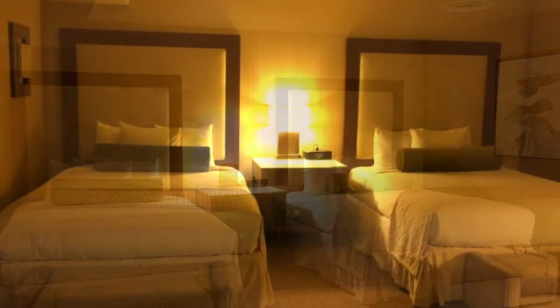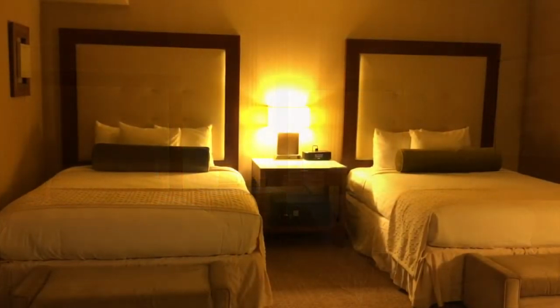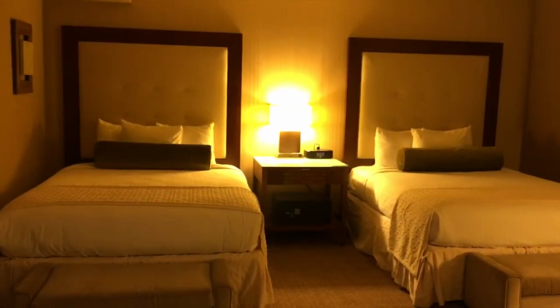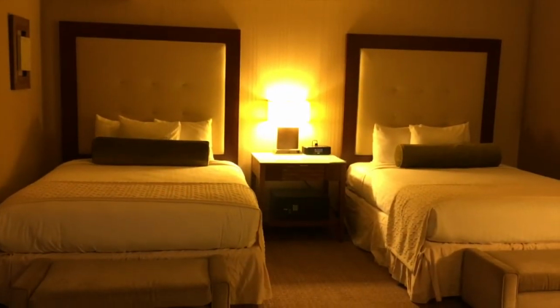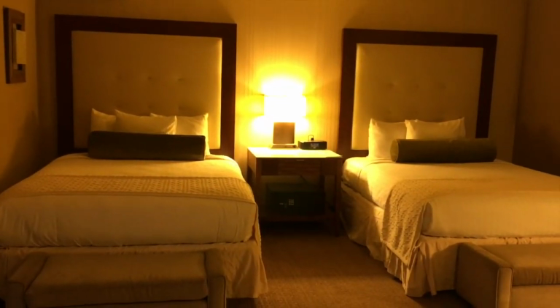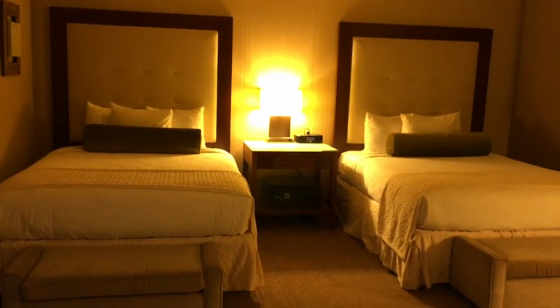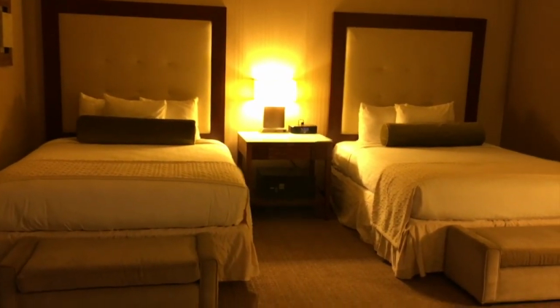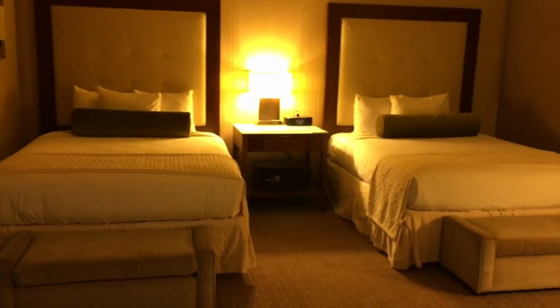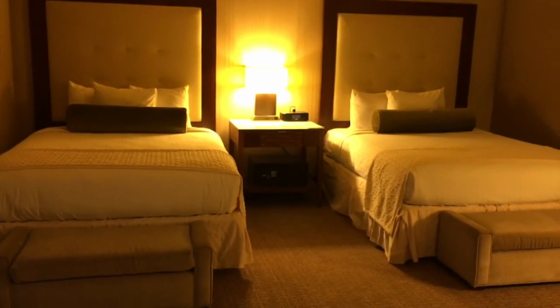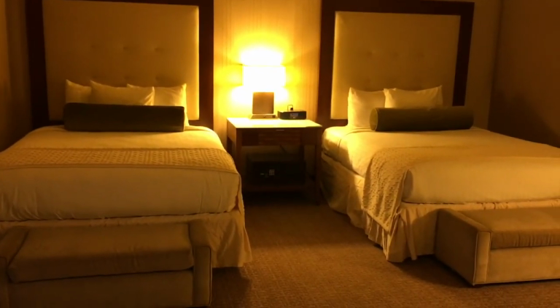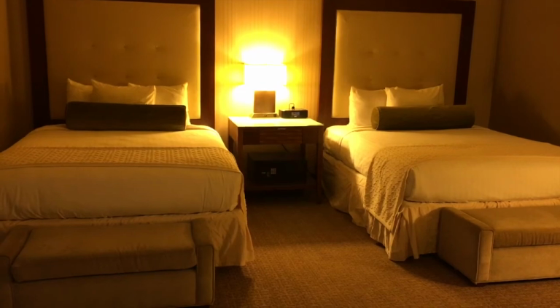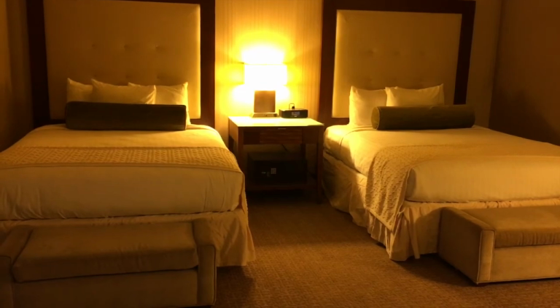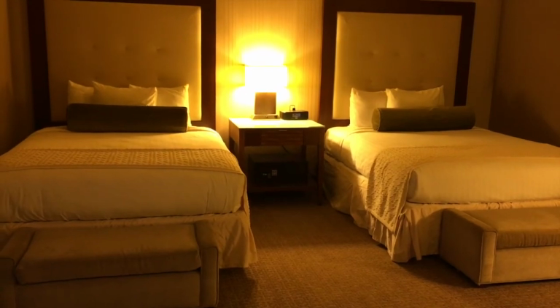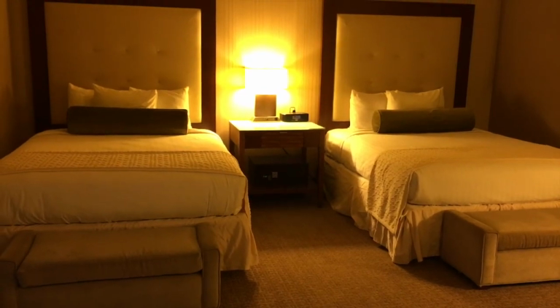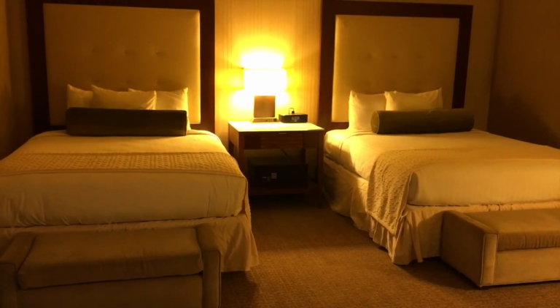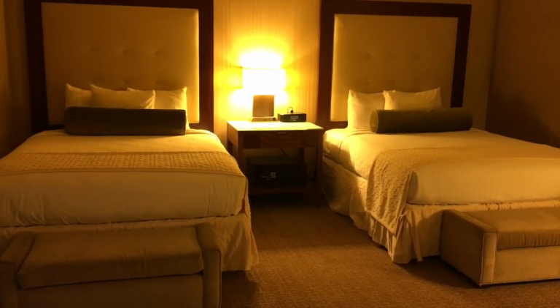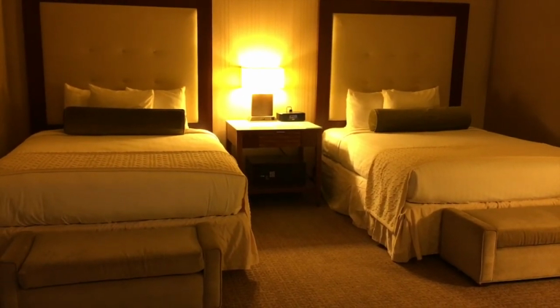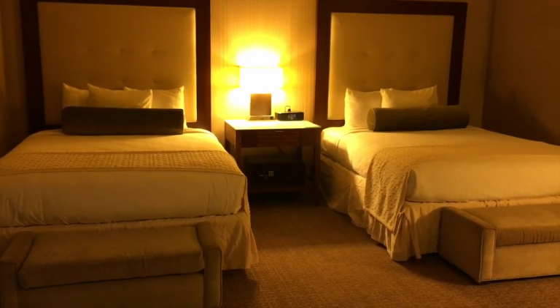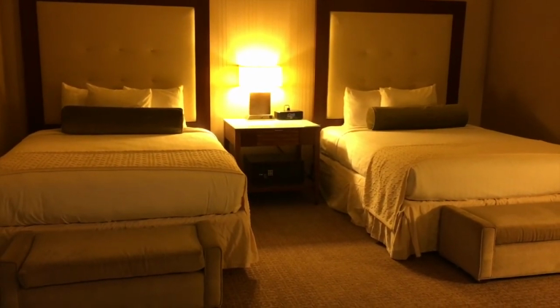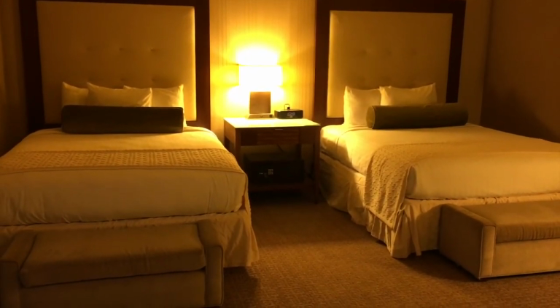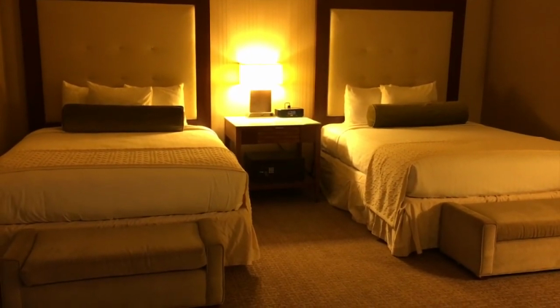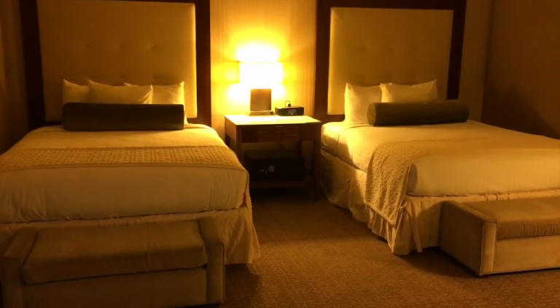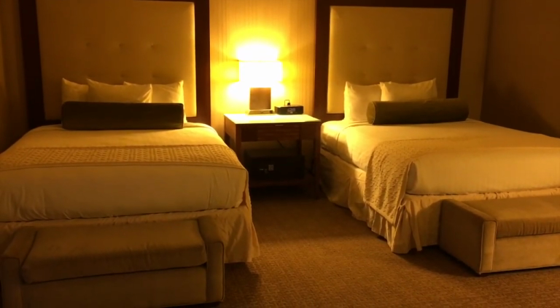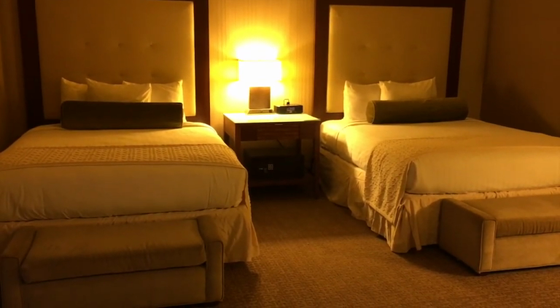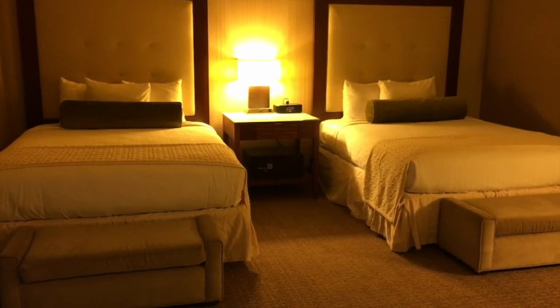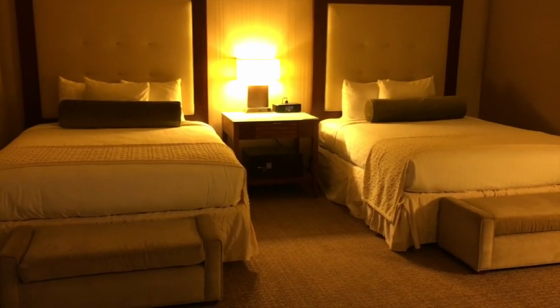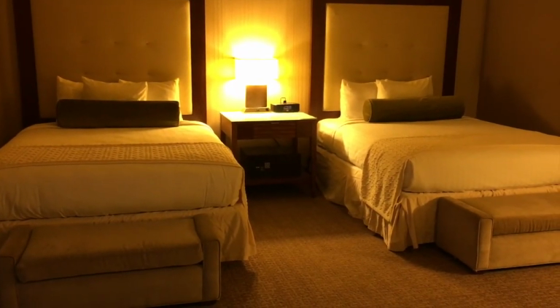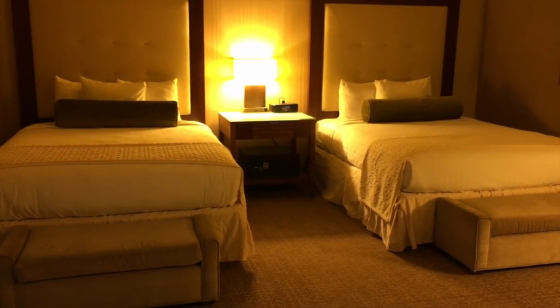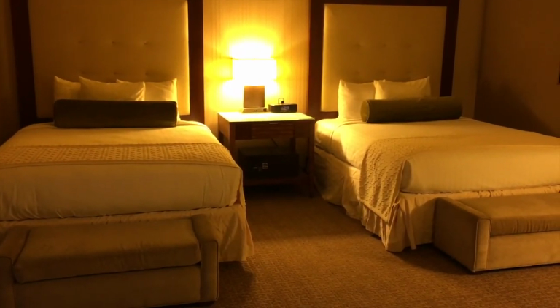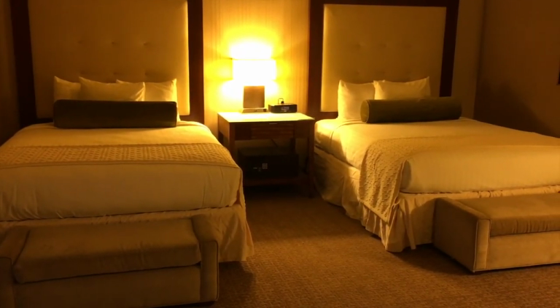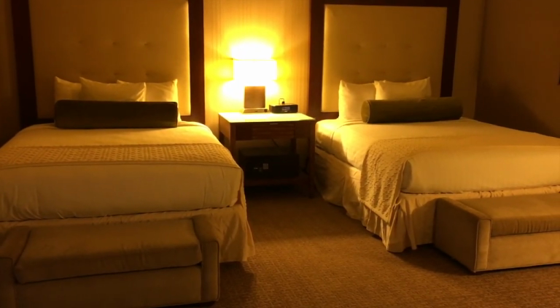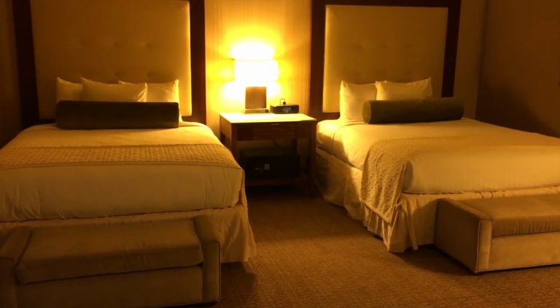Hi guys! I'm in the Chickasaw Retreat and Conference Center.